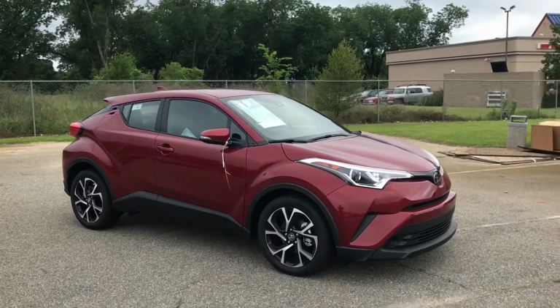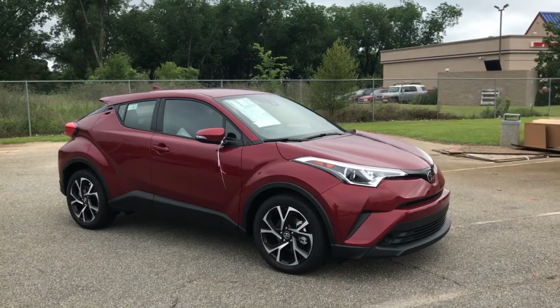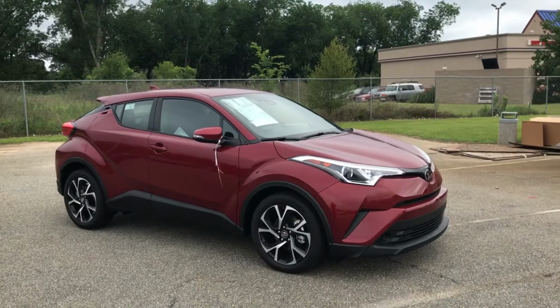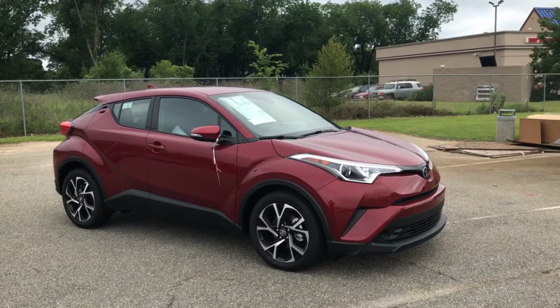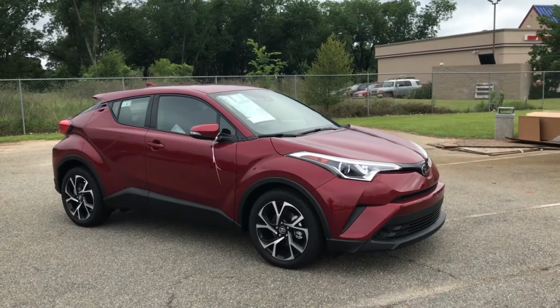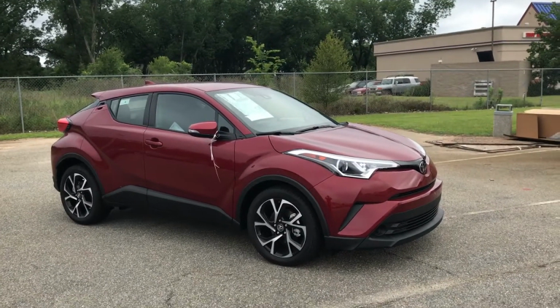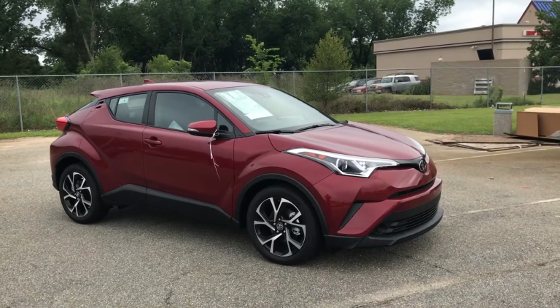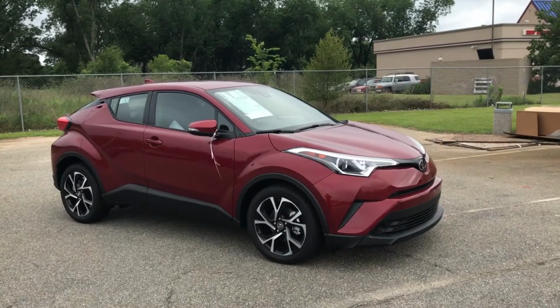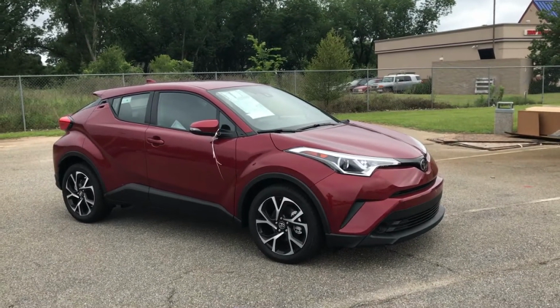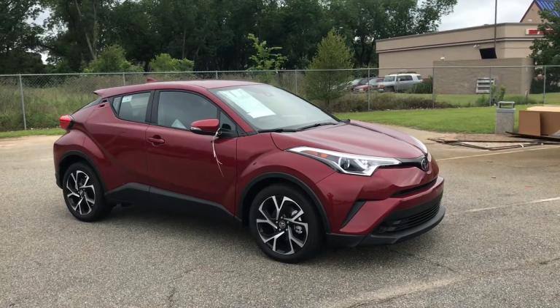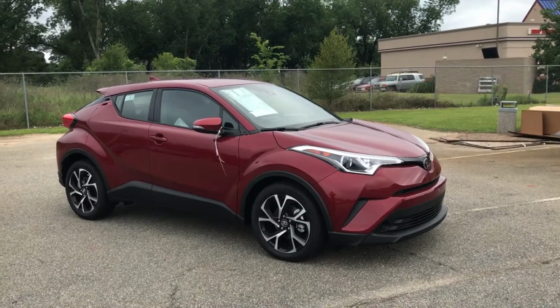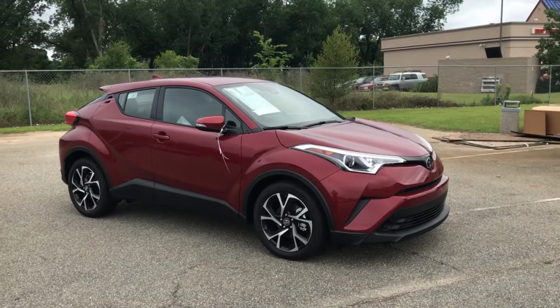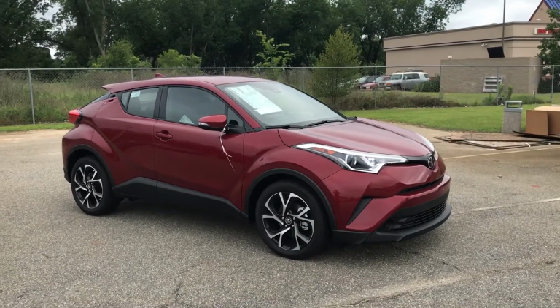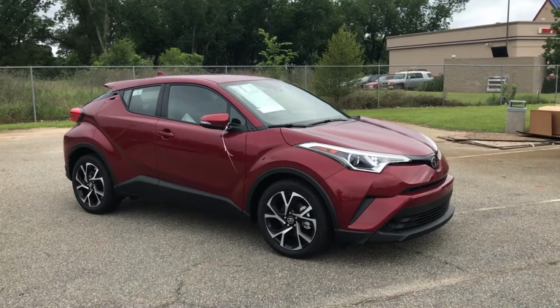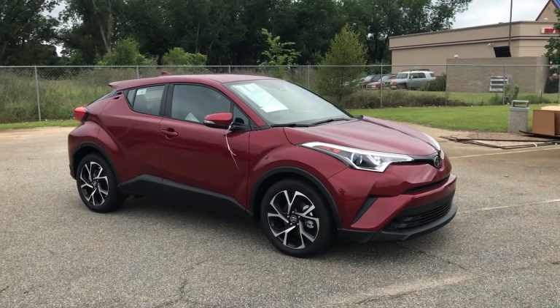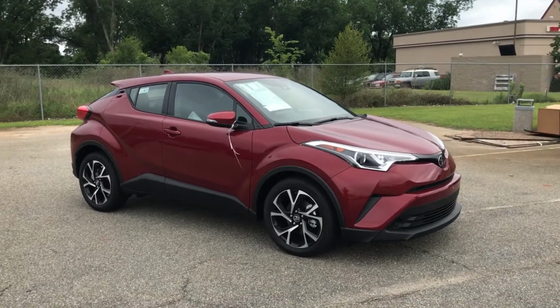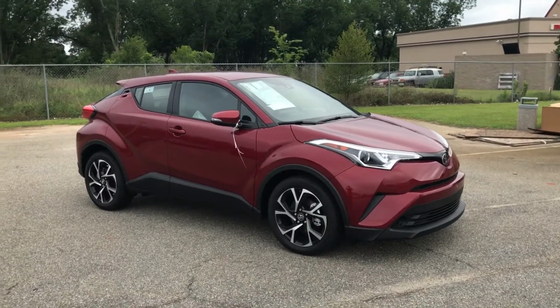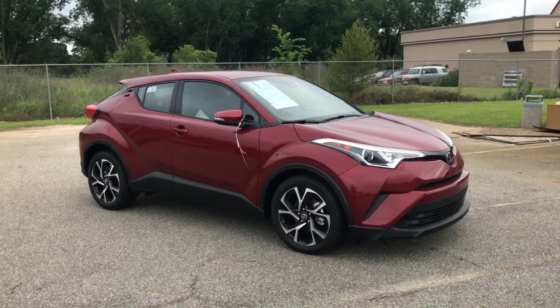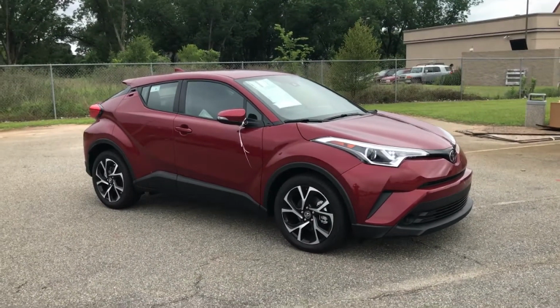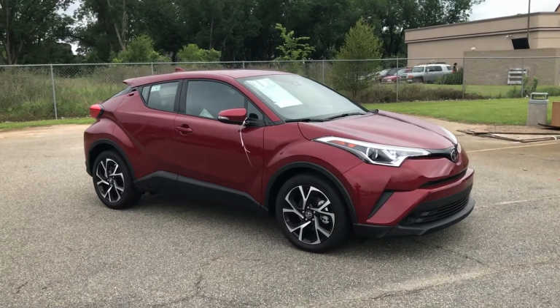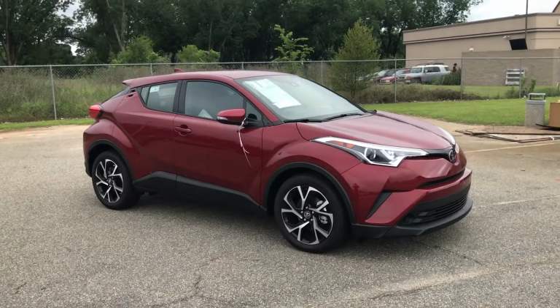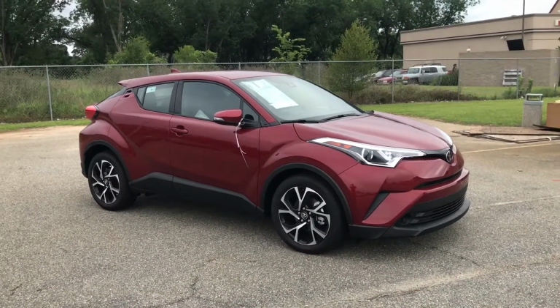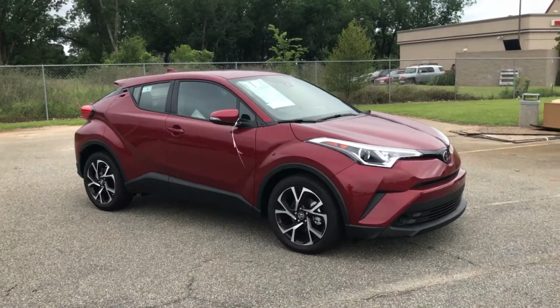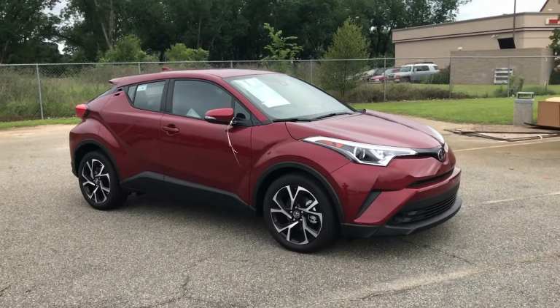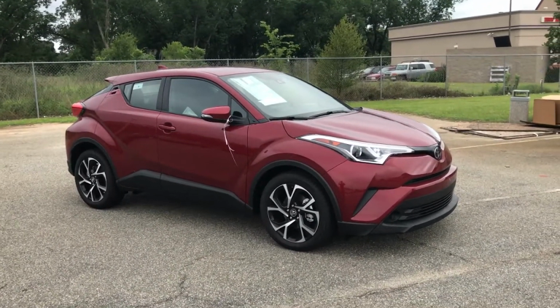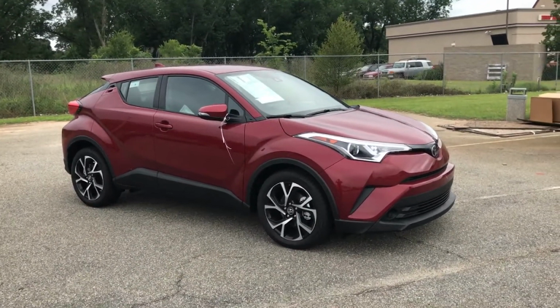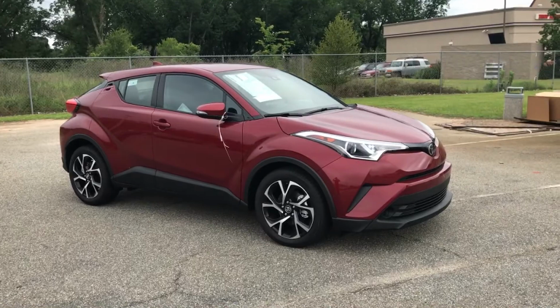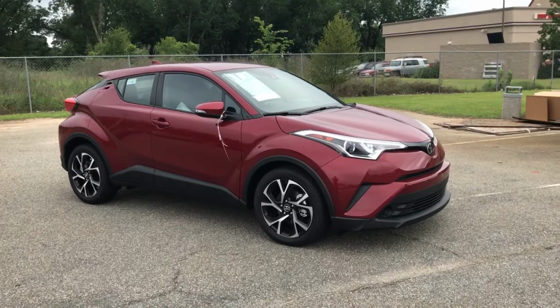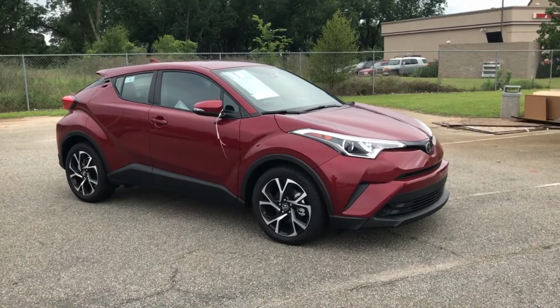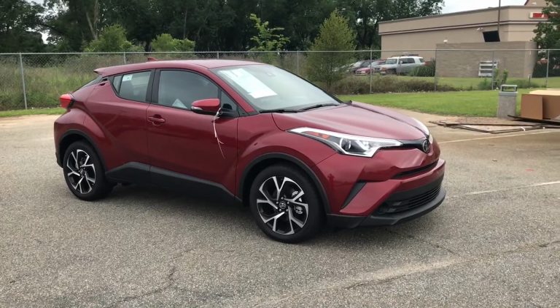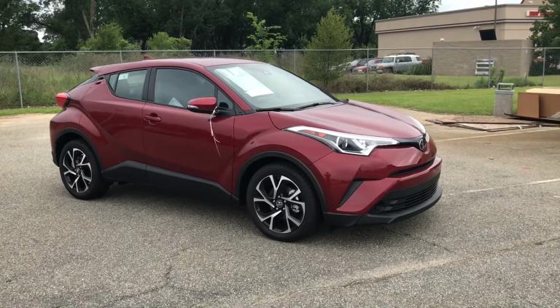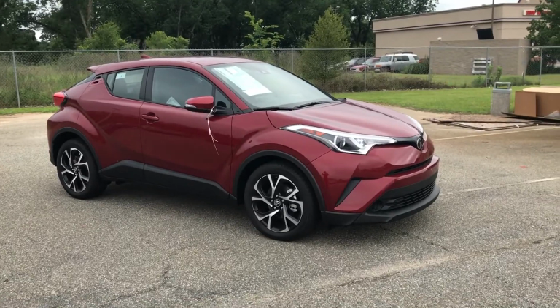Hey Amy, this is Gavin down at Miracle Toyota of Albany. Just wanted to send you a quick video of the Toyota CH-R.